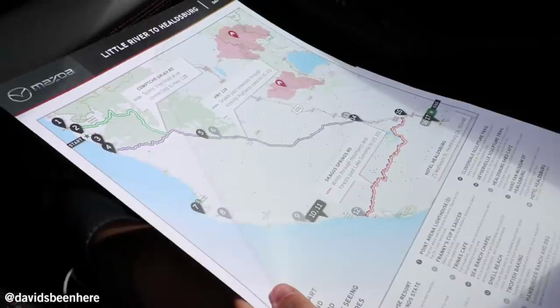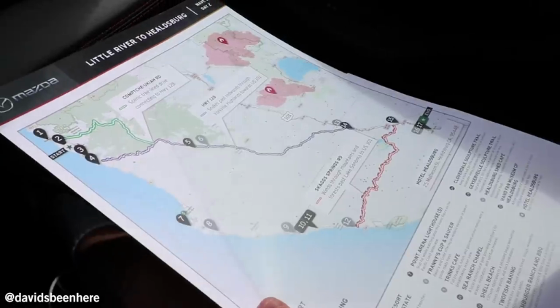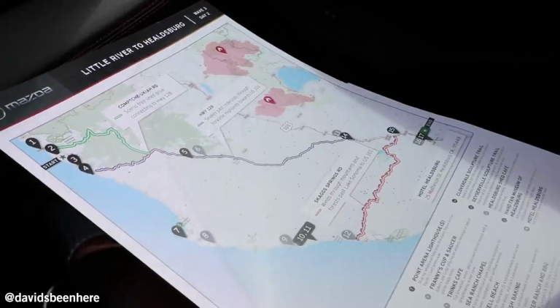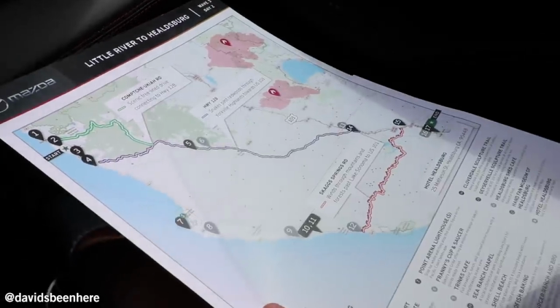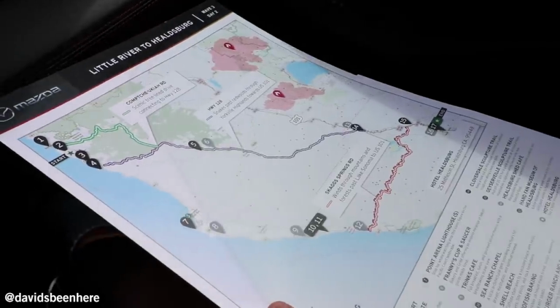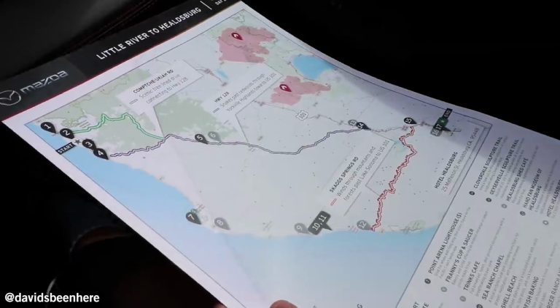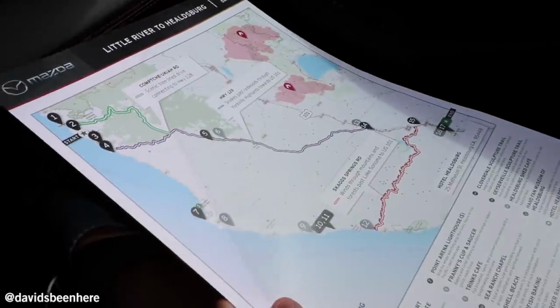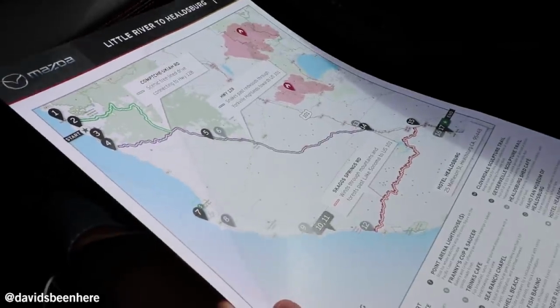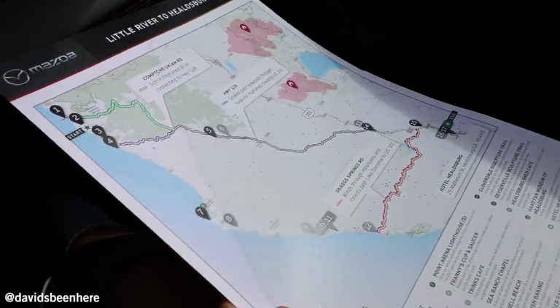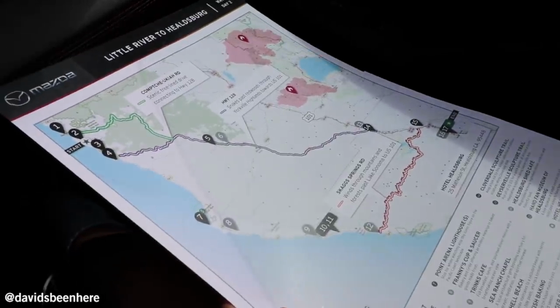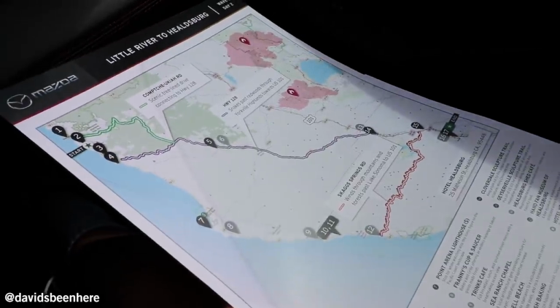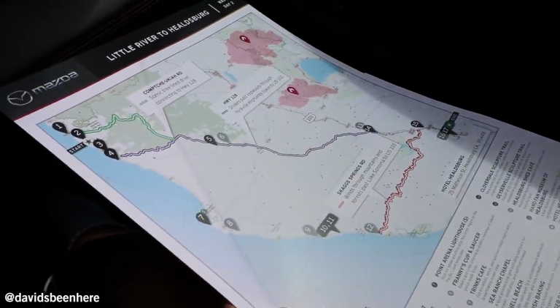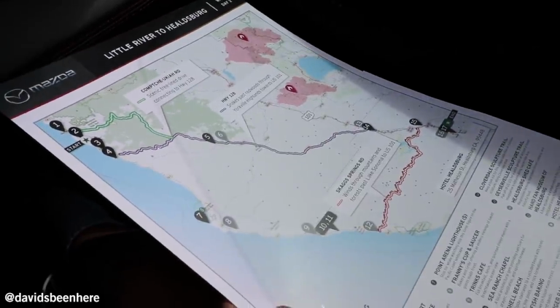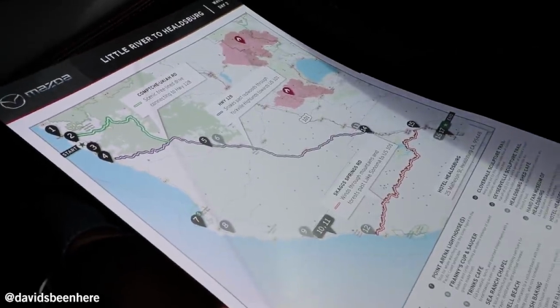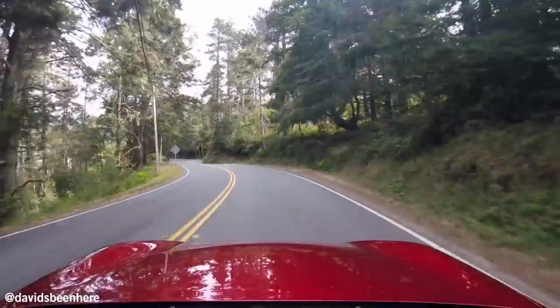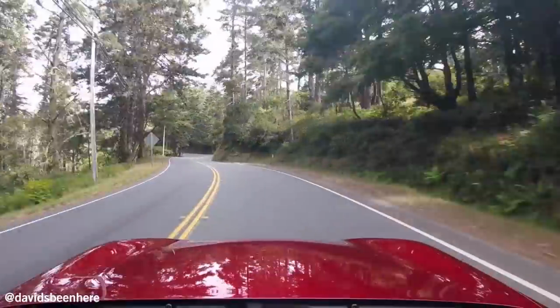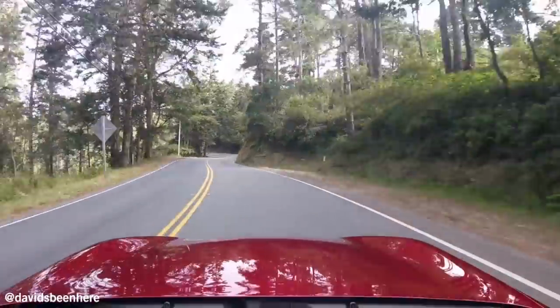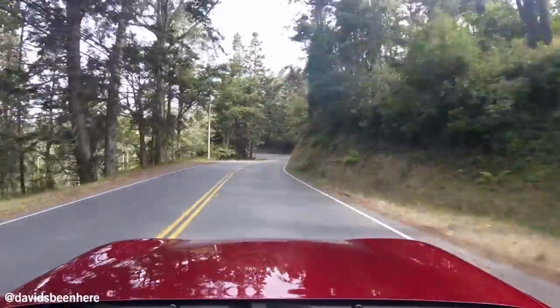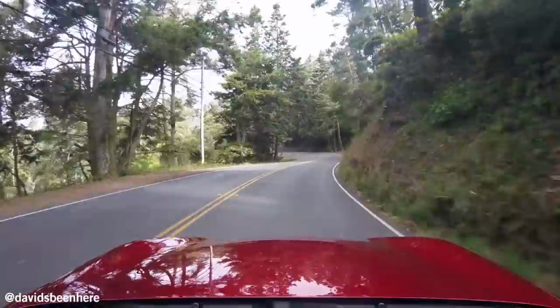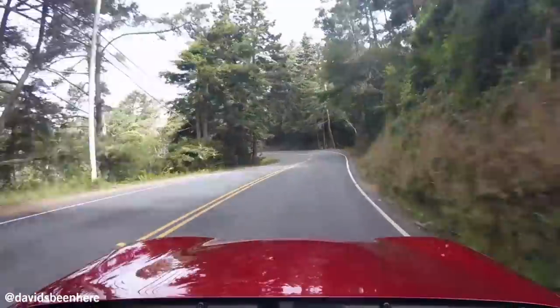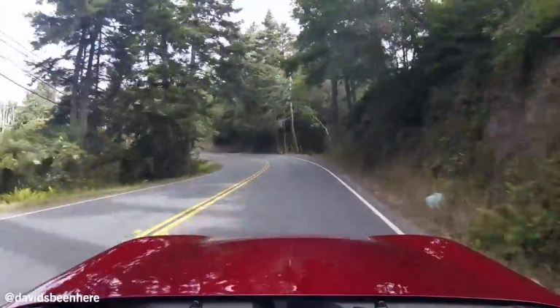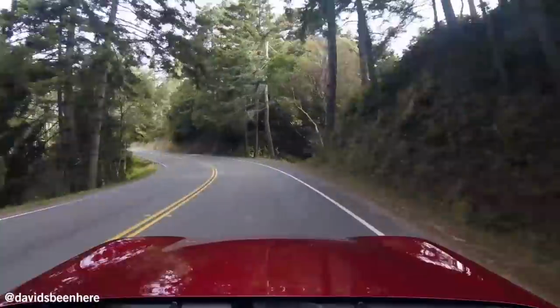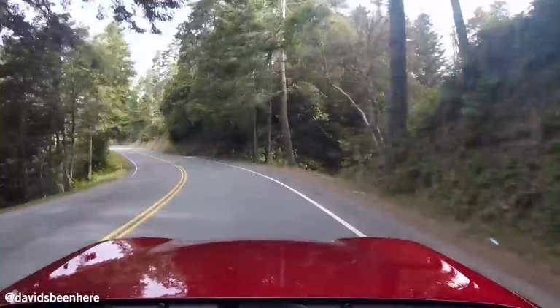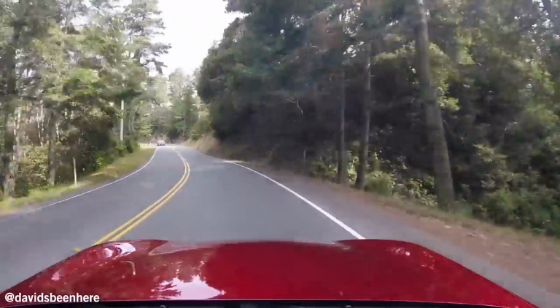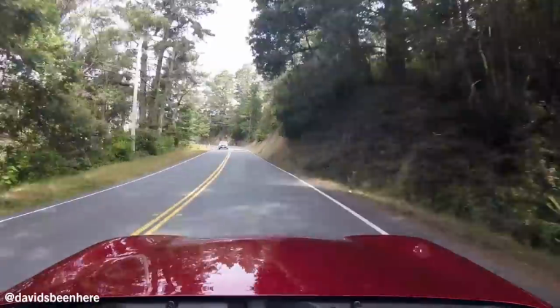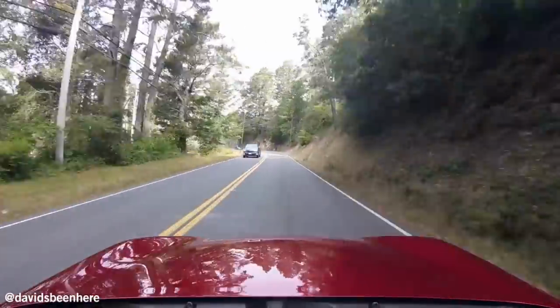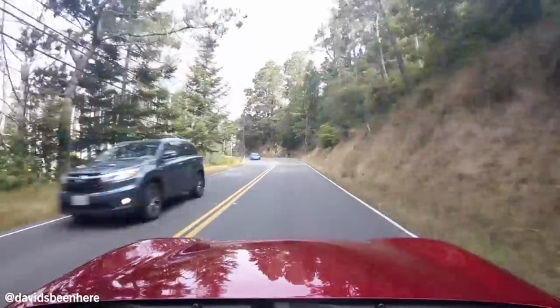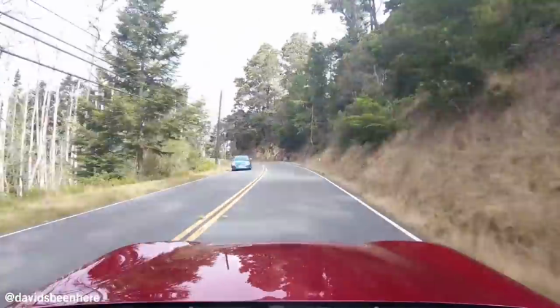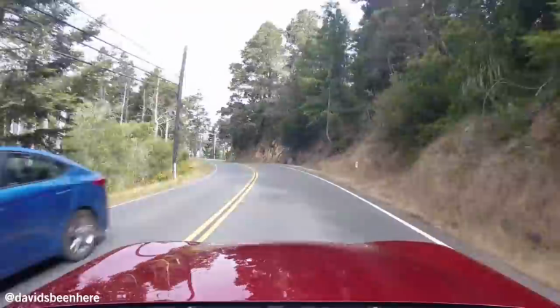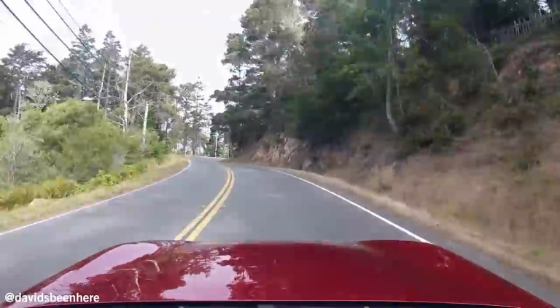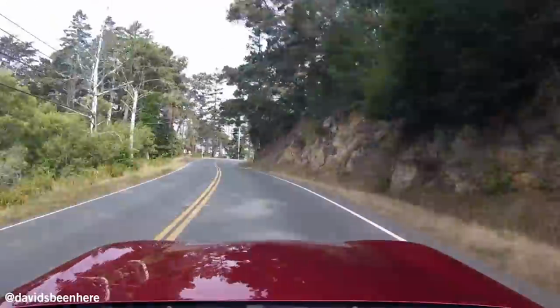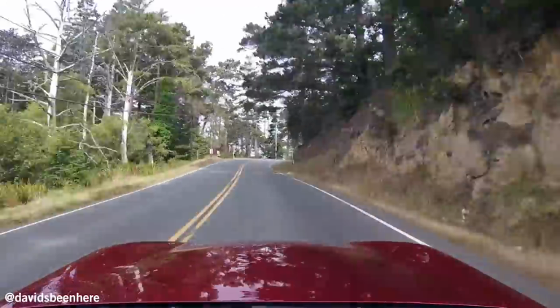So our first stop is gonna be the Van Damme State Park. Jean-Claude Van Damme State Park.